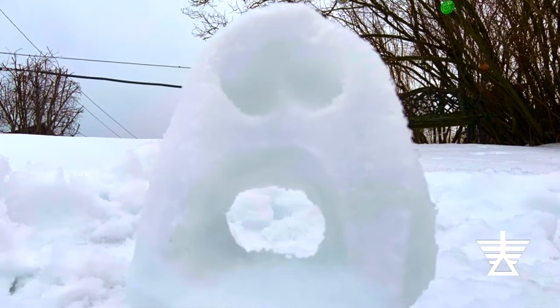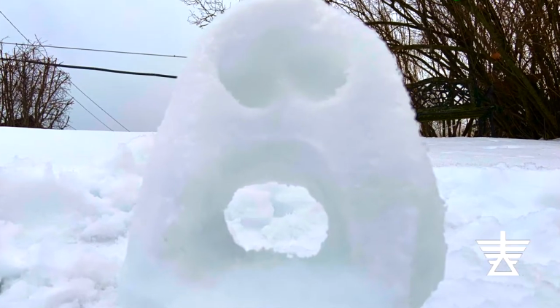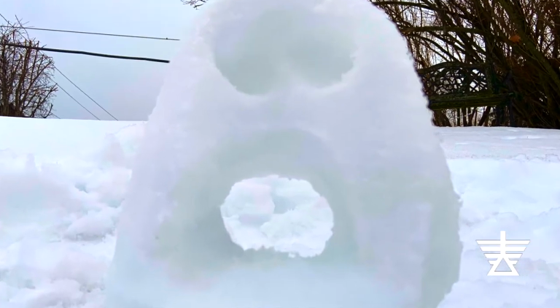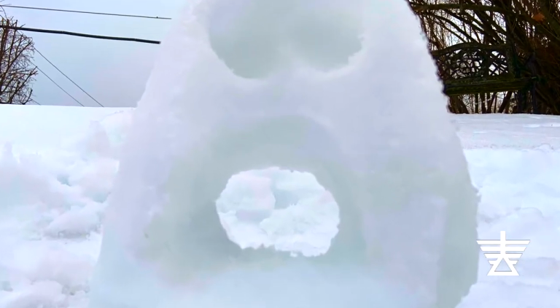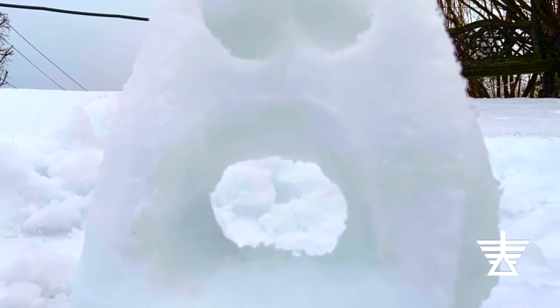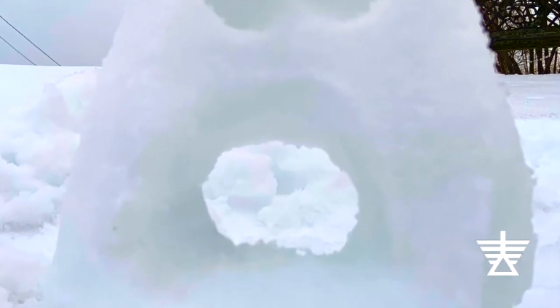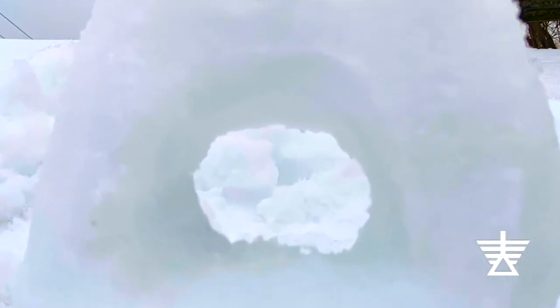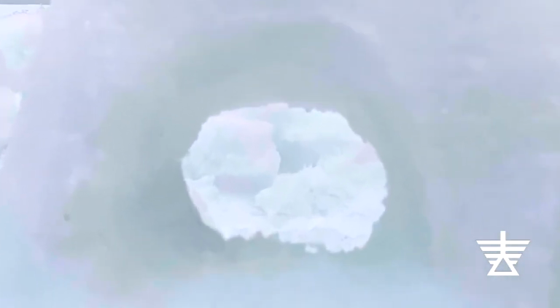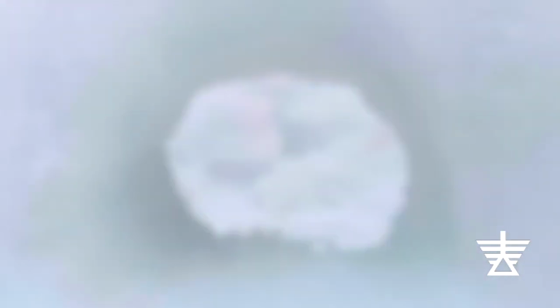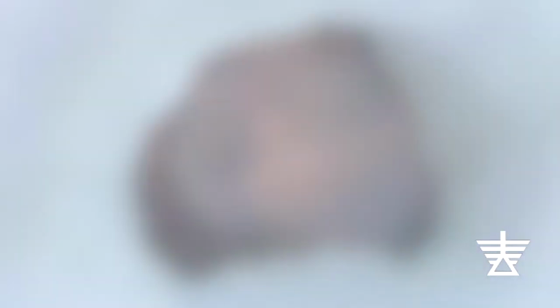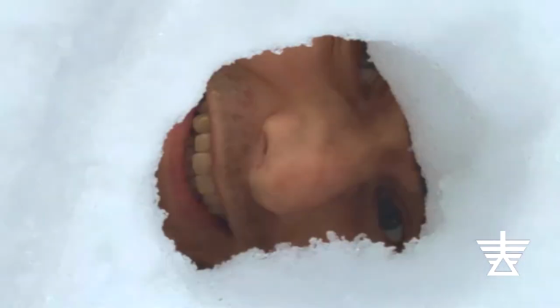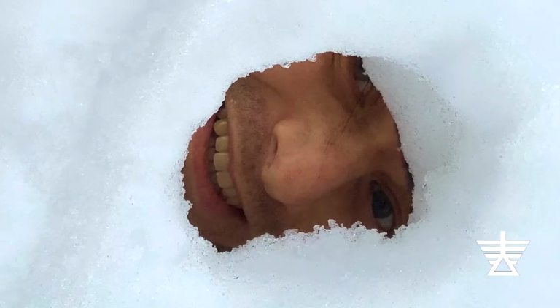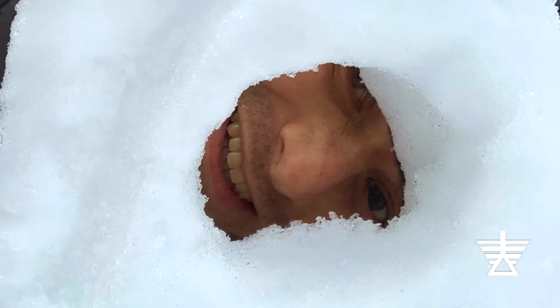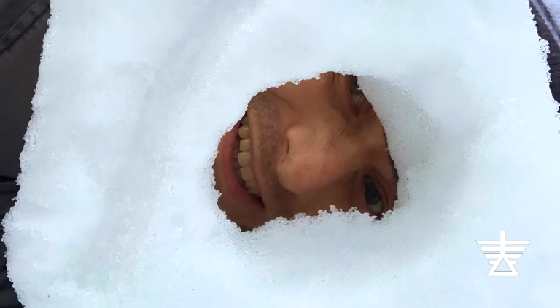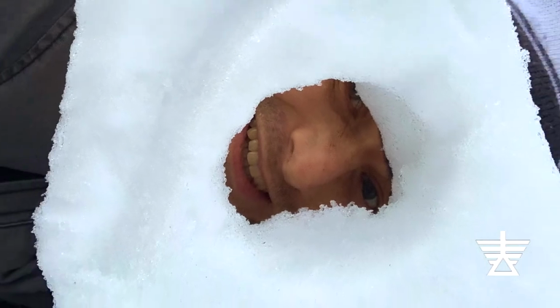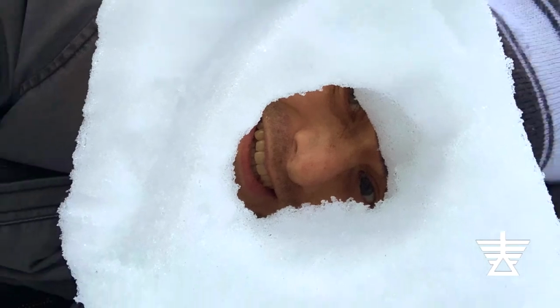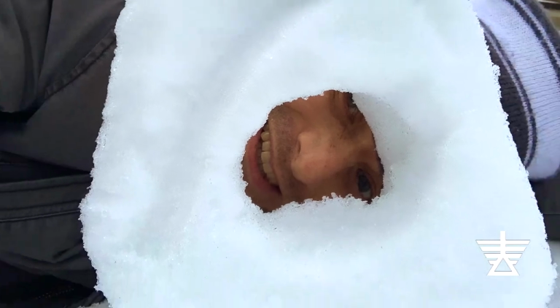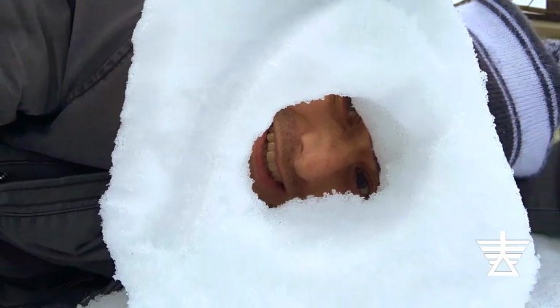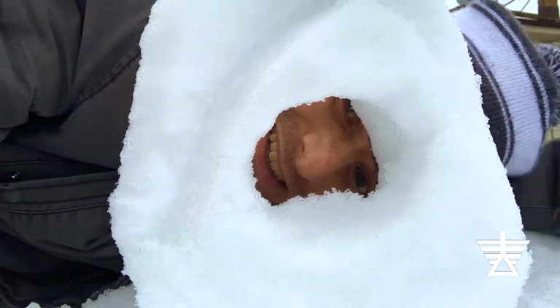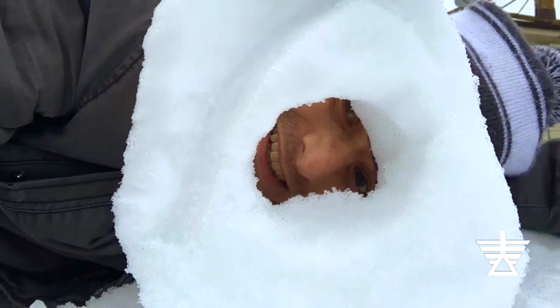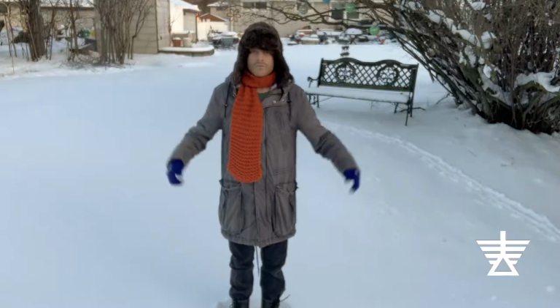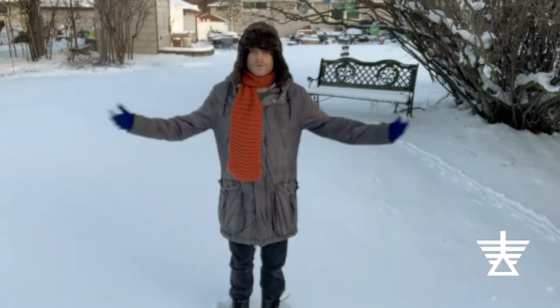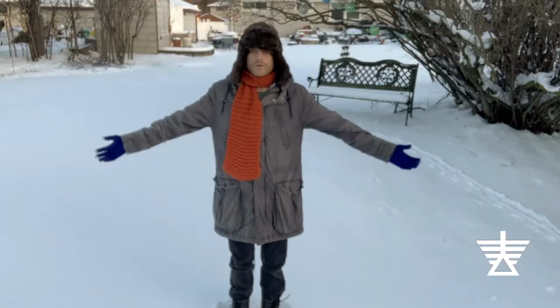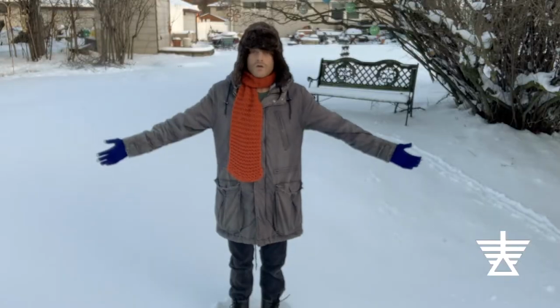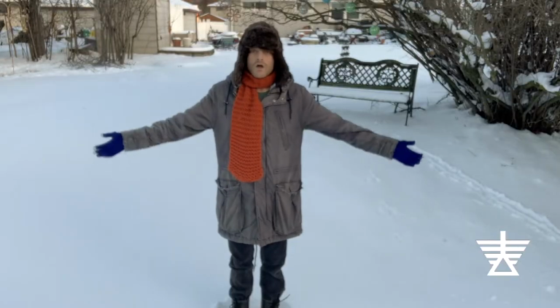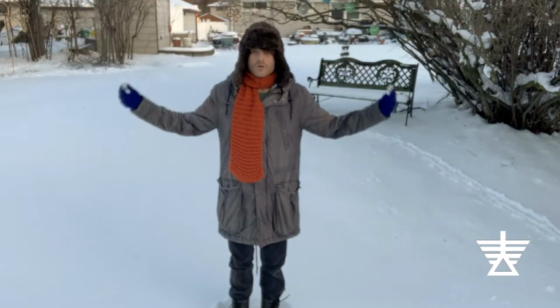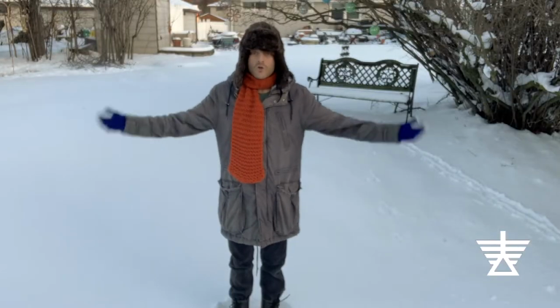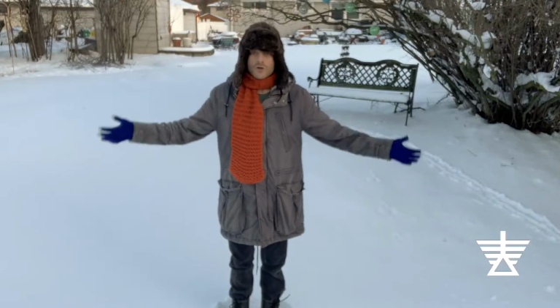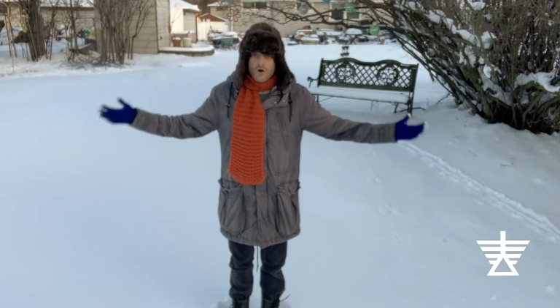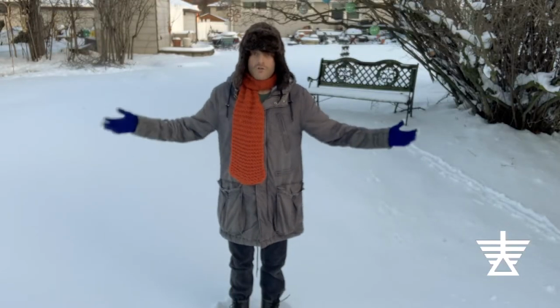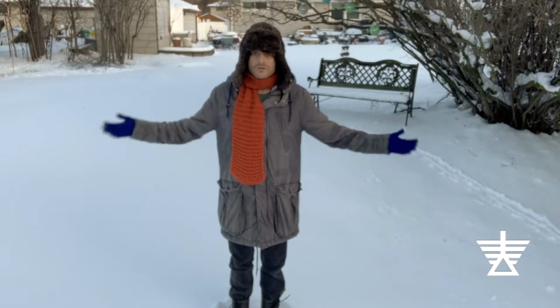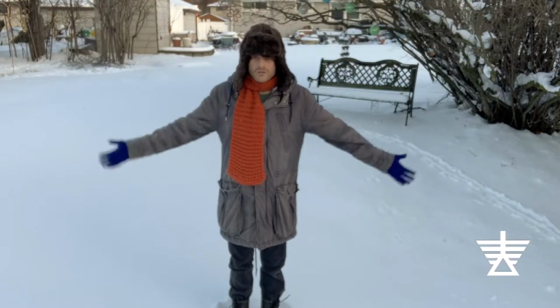Hi everyone, it's Brett and I'd like to welcome you to my backyard. Look at all this snow!